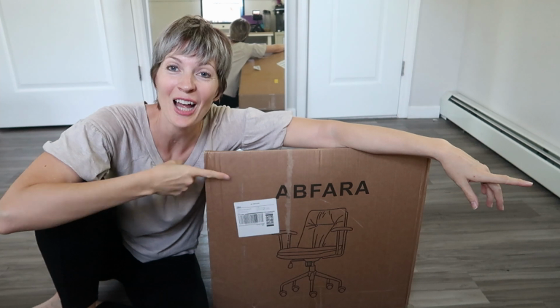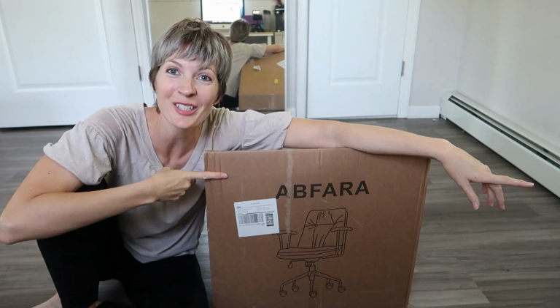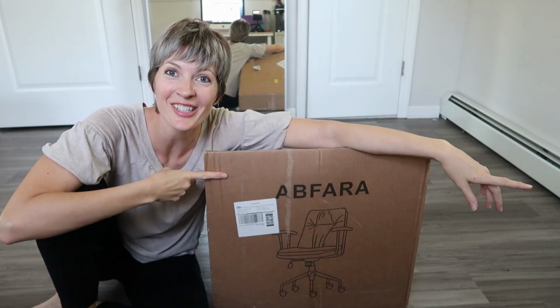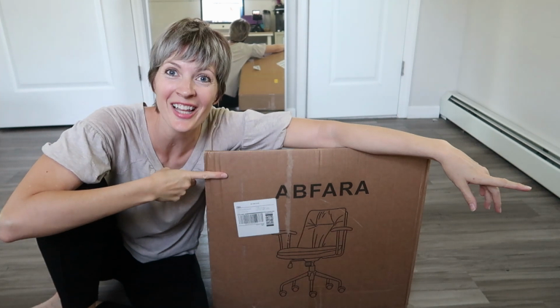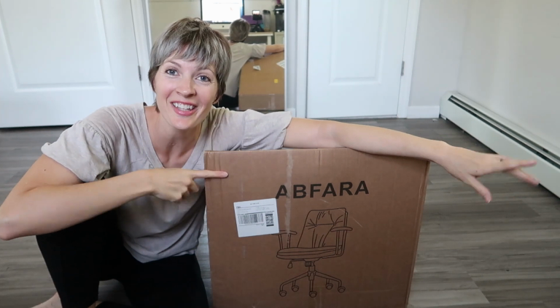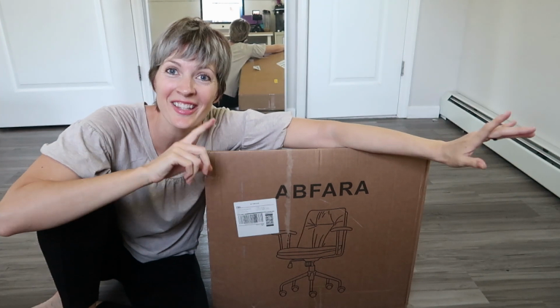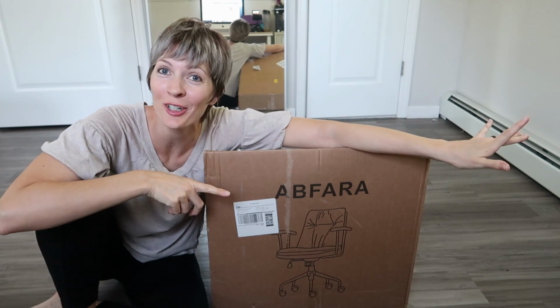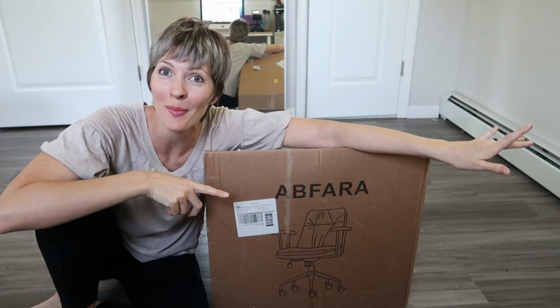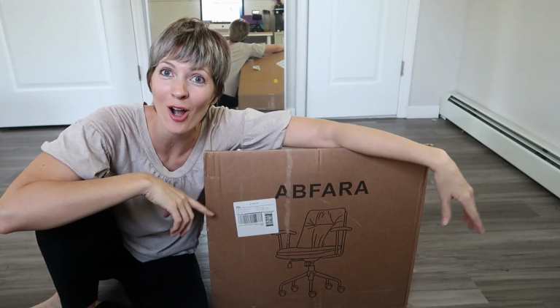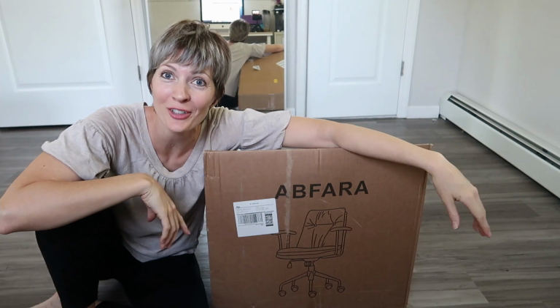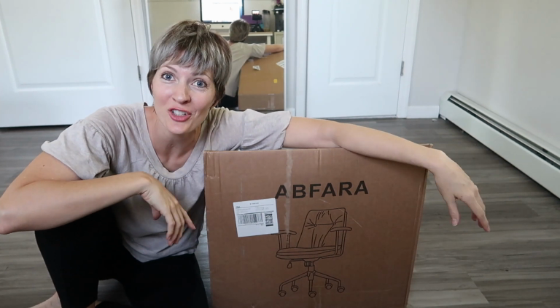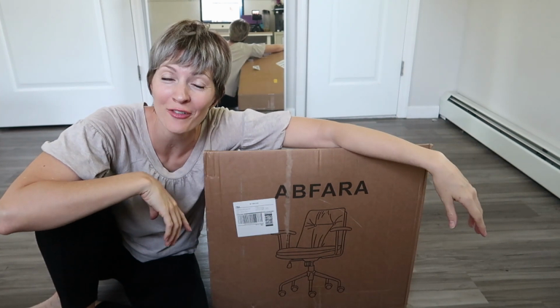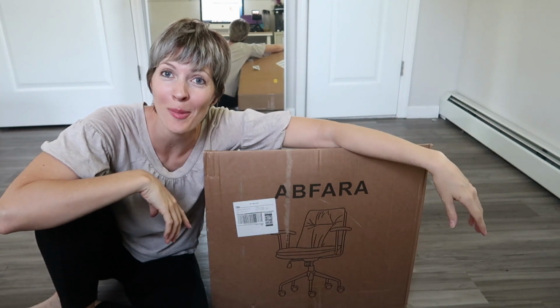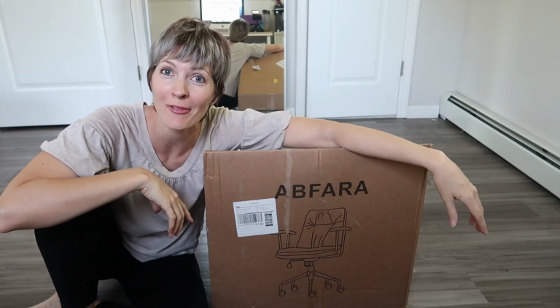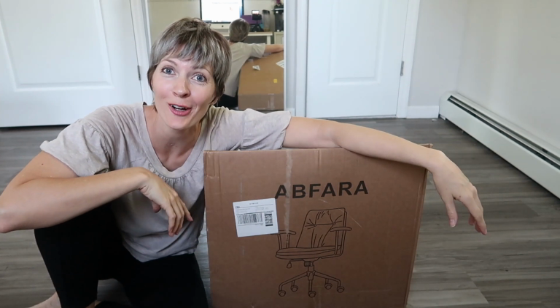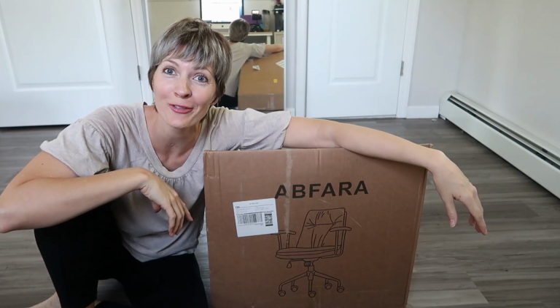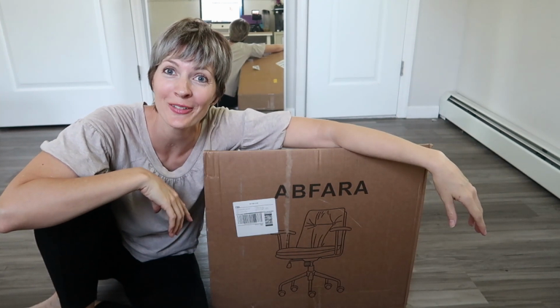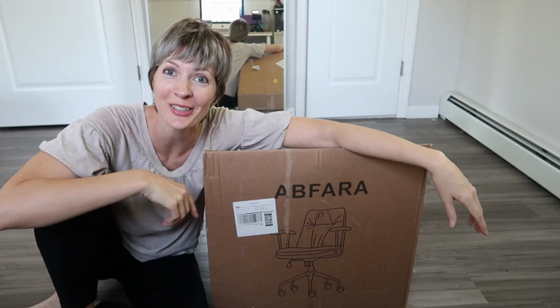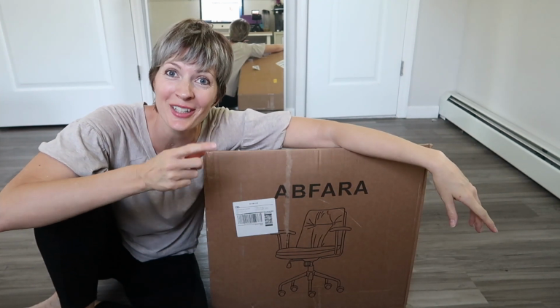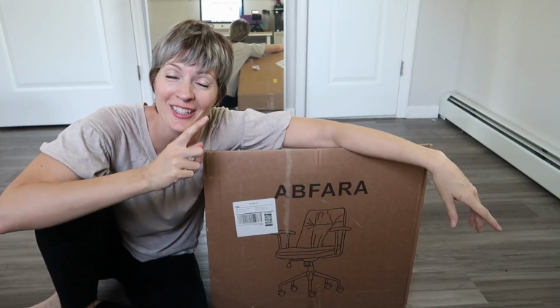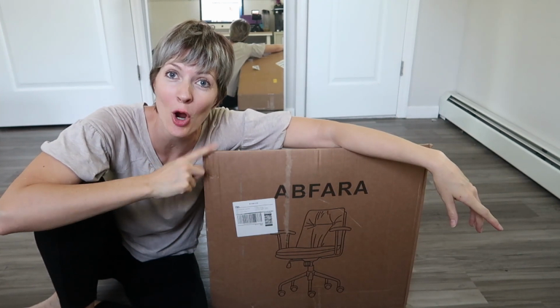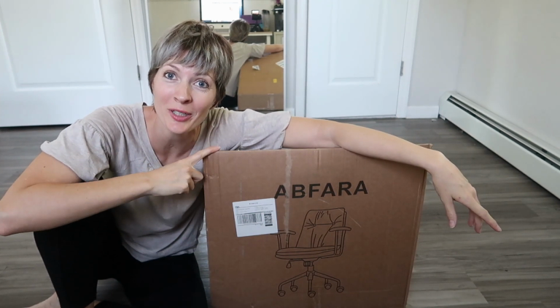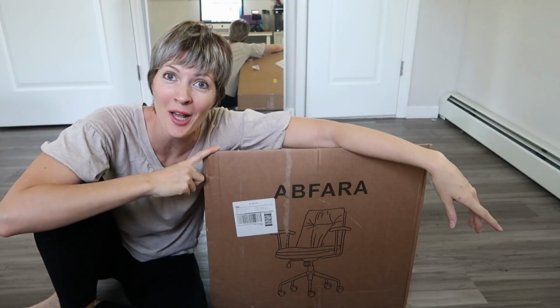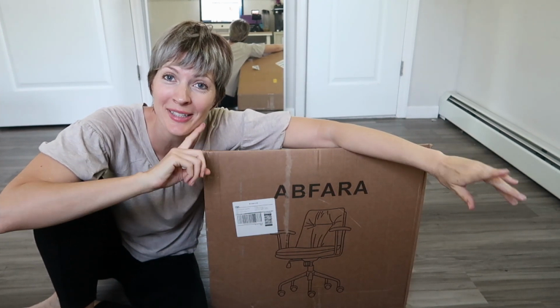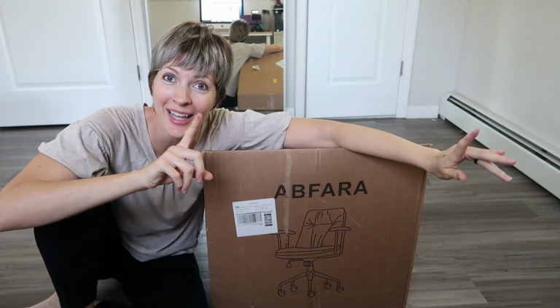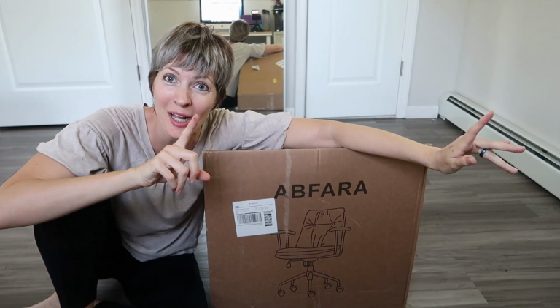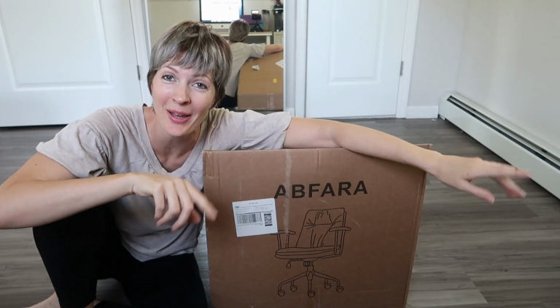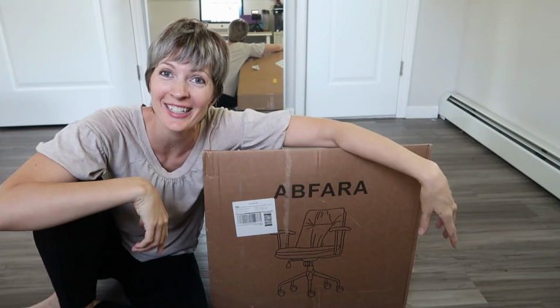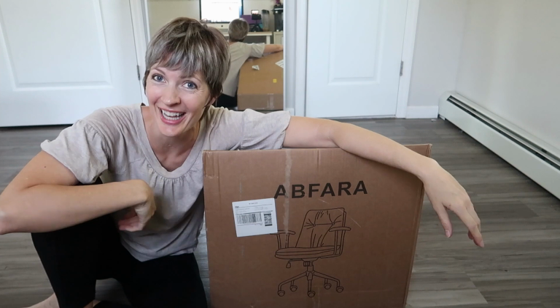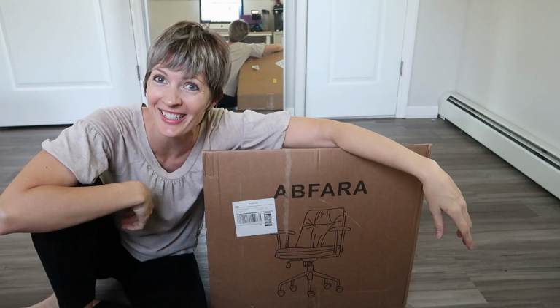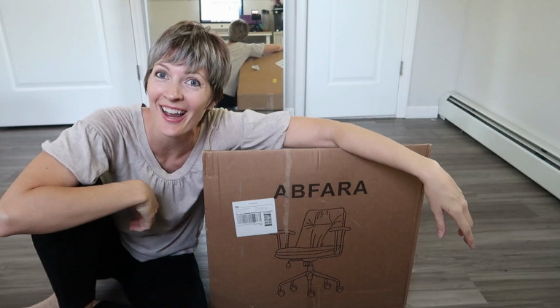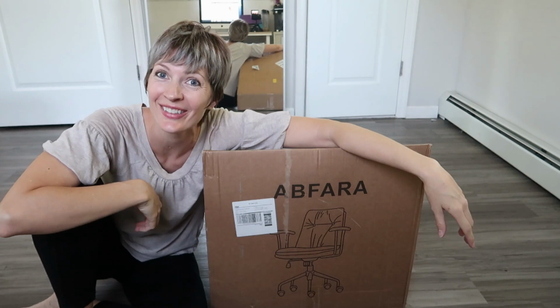I just received this ergonomic office chair from Apphara for review, so let's open it up, set it up, and test it out.